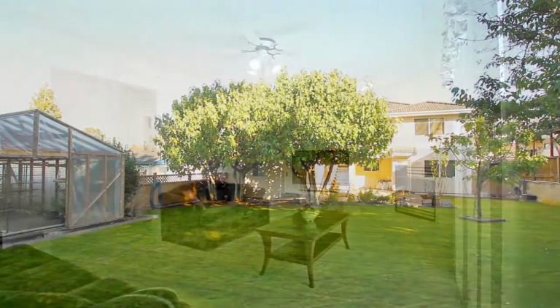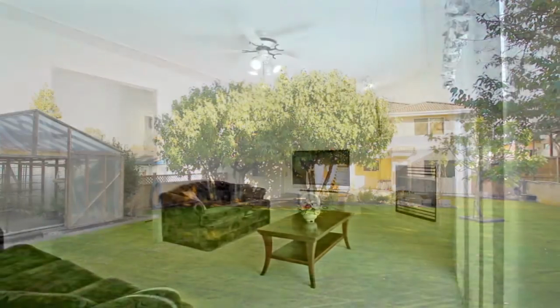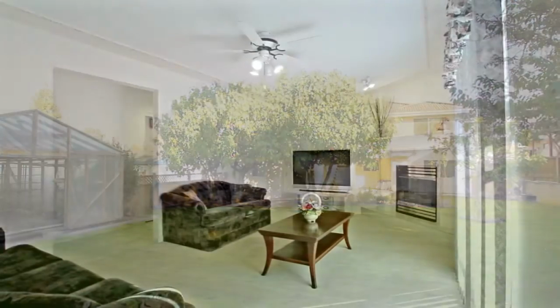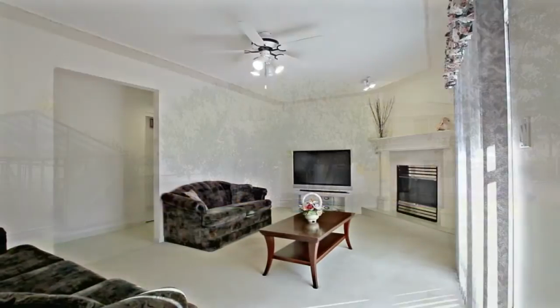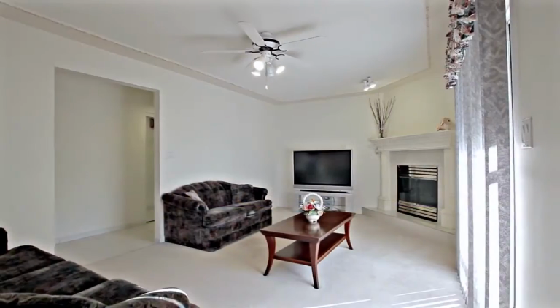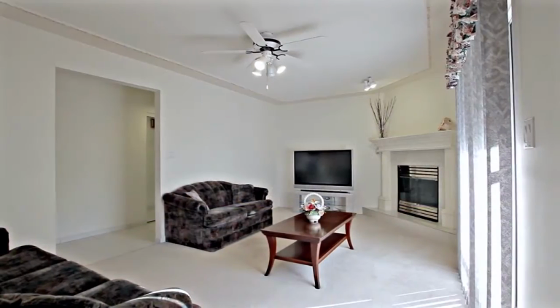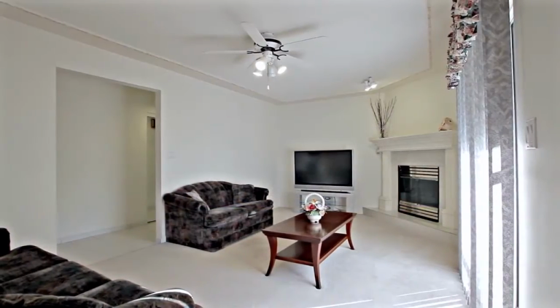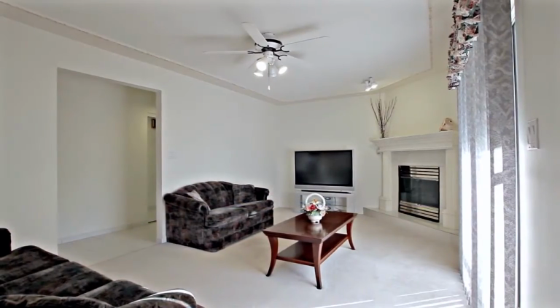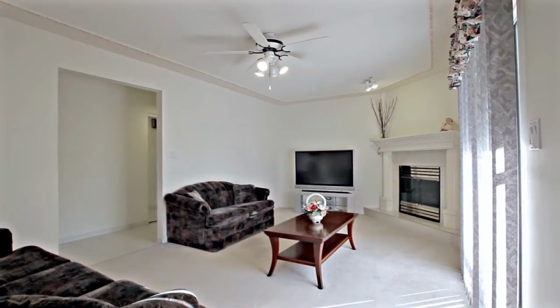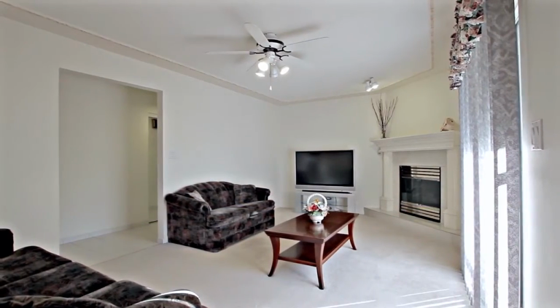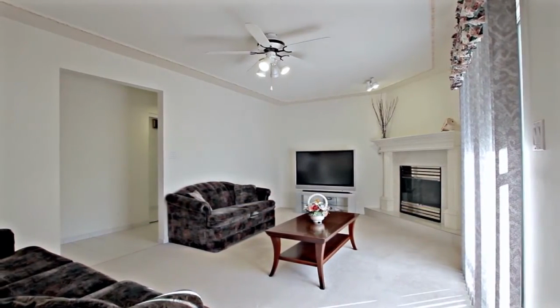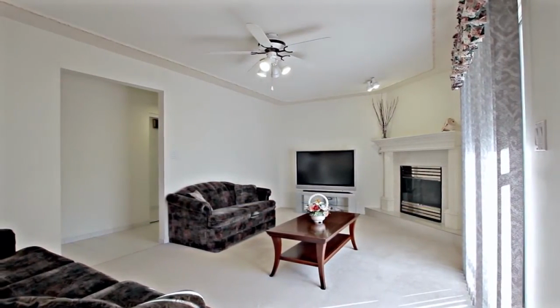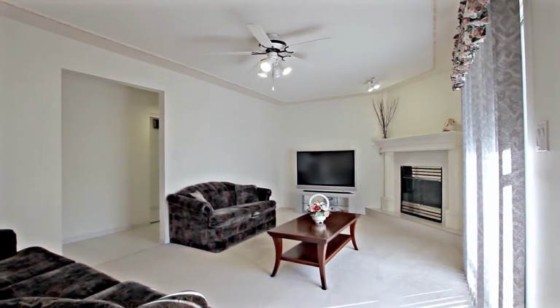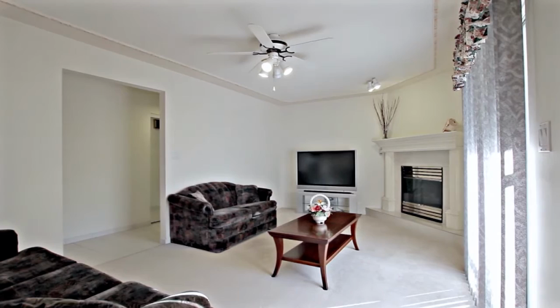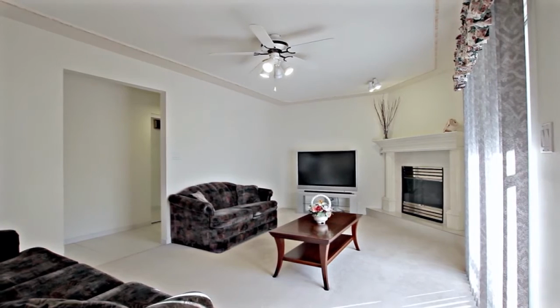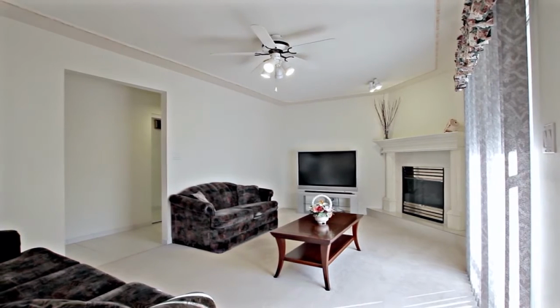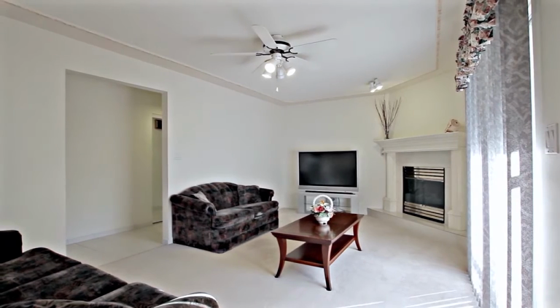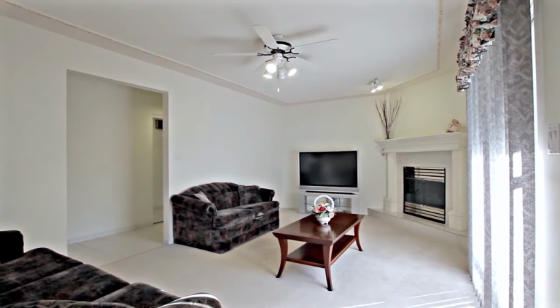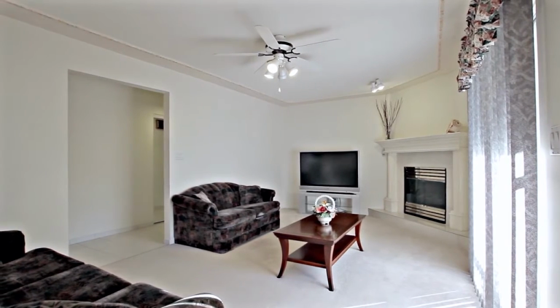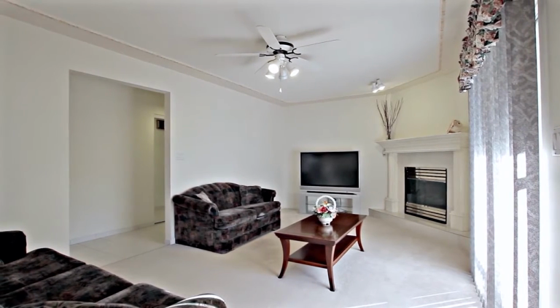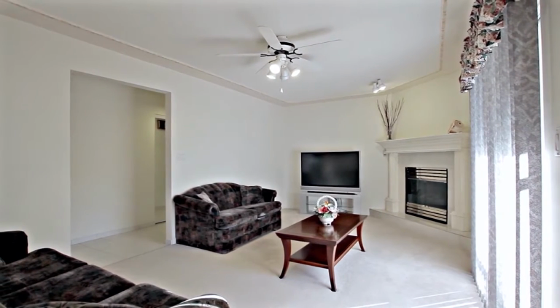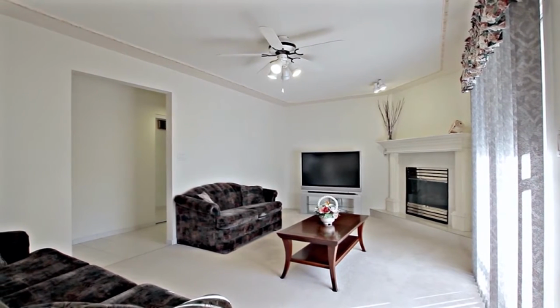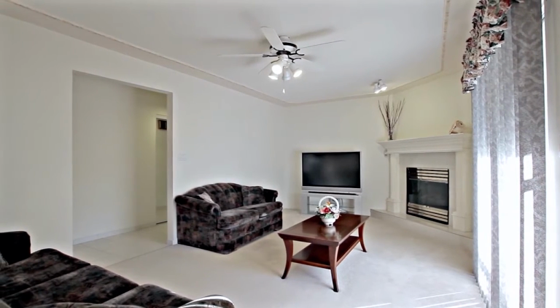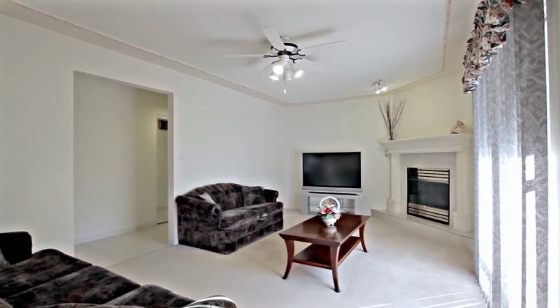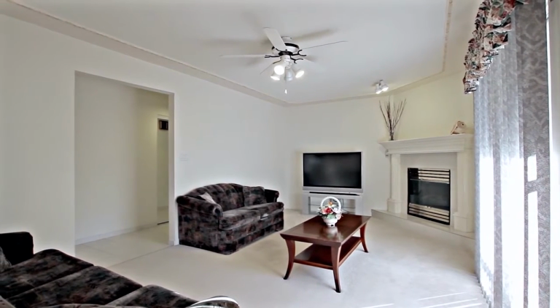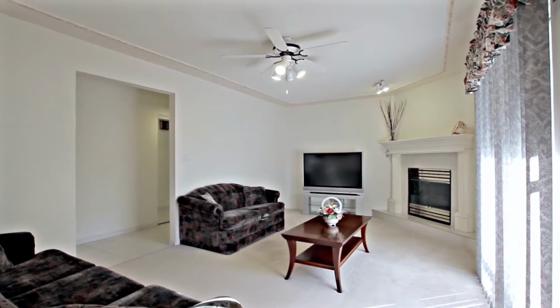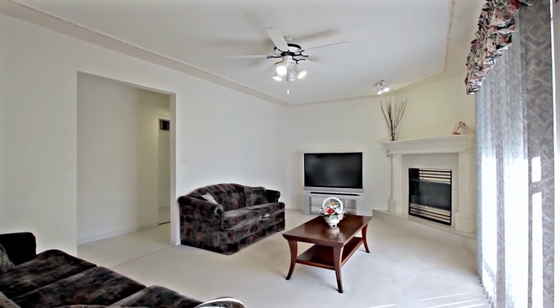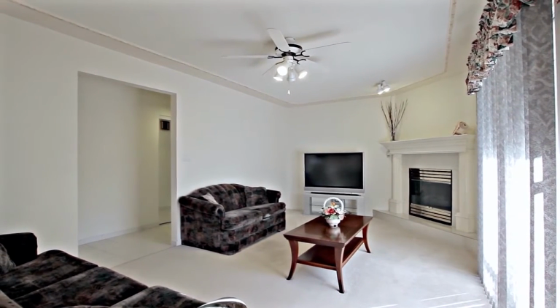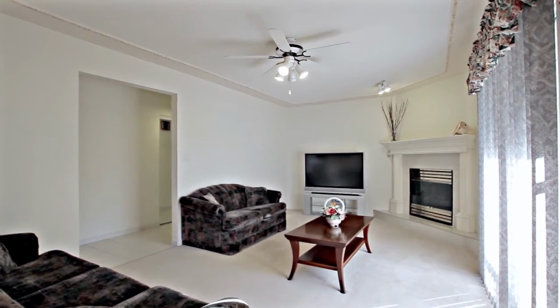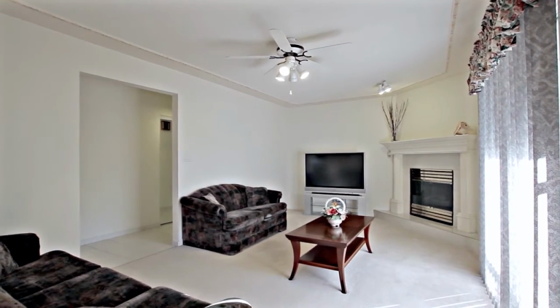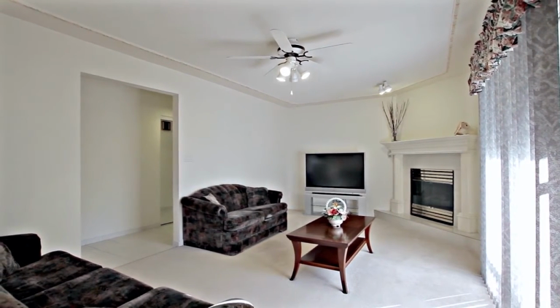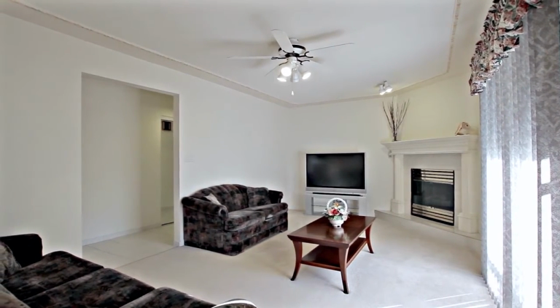Back inside, settle in for a movie night next to the gas fireplace in the family room.